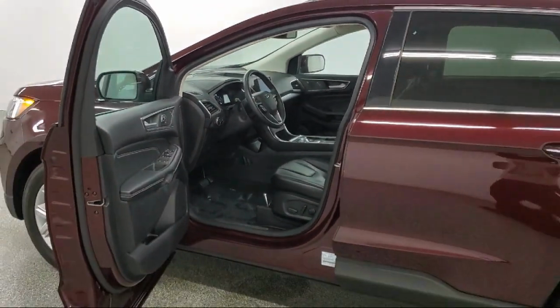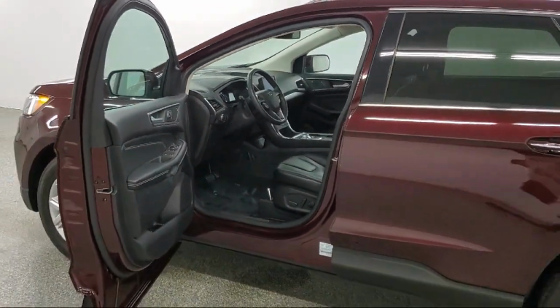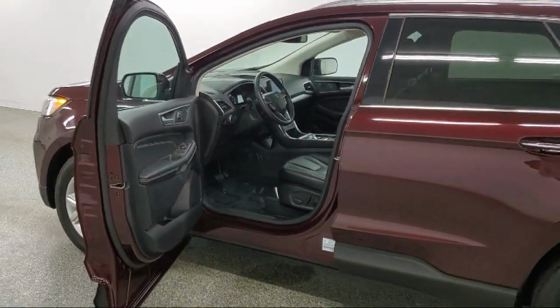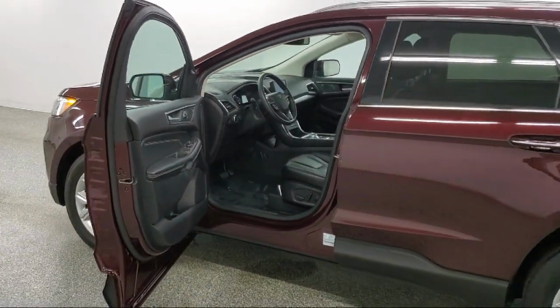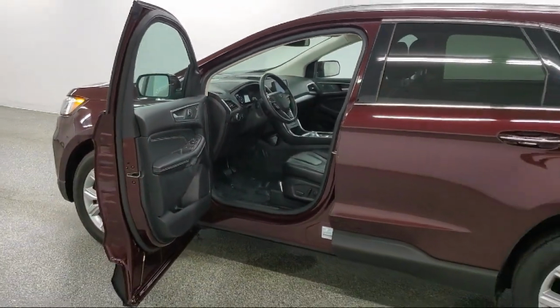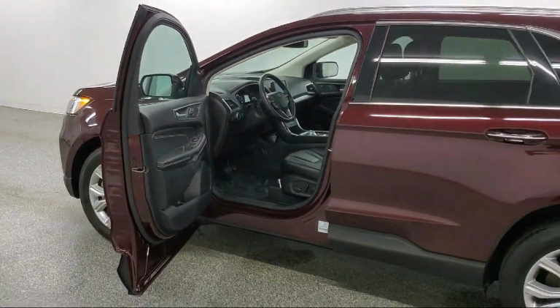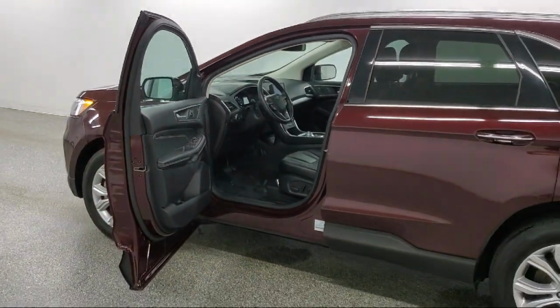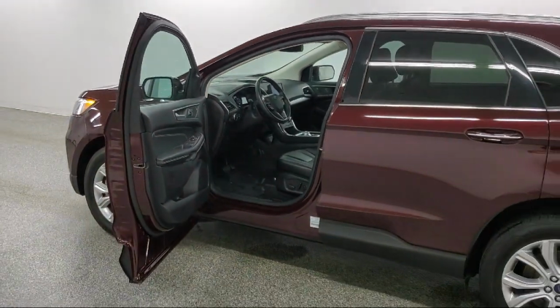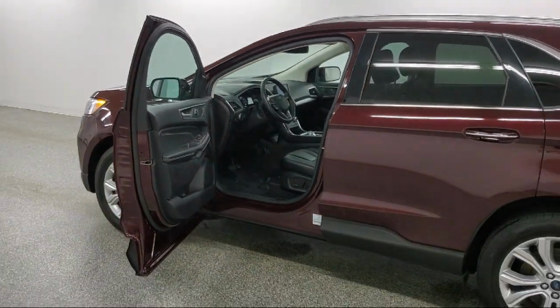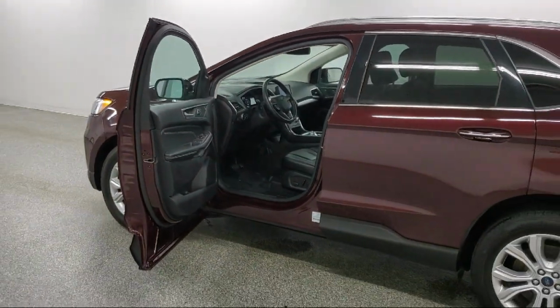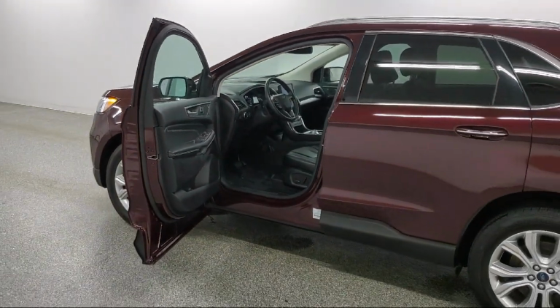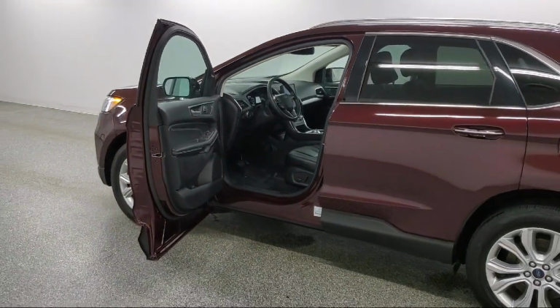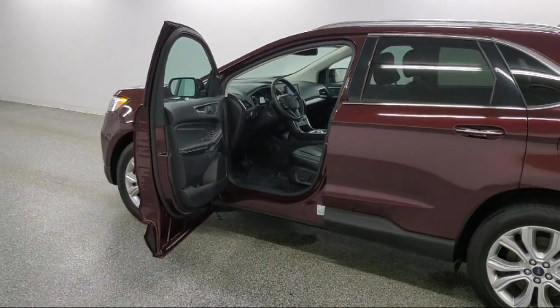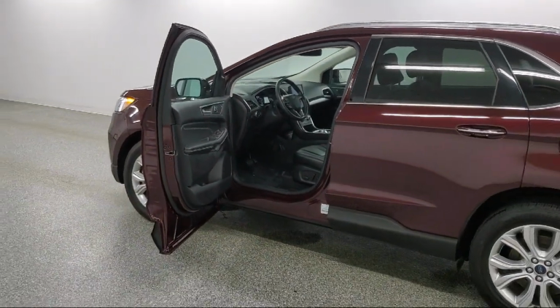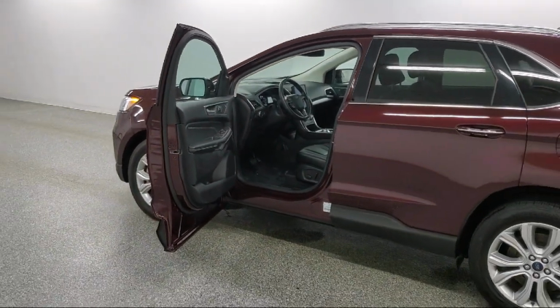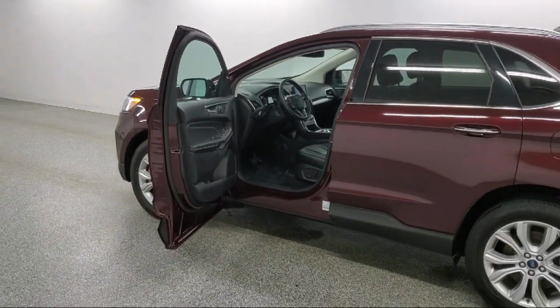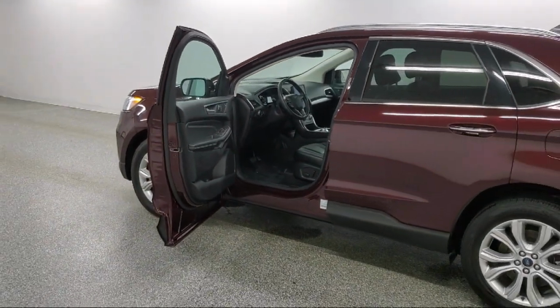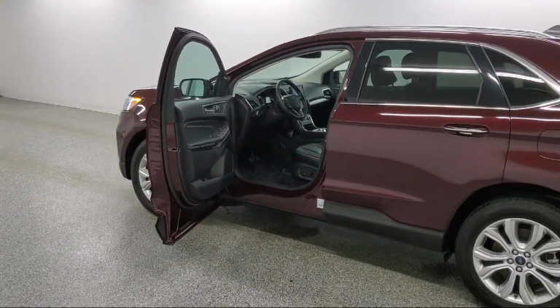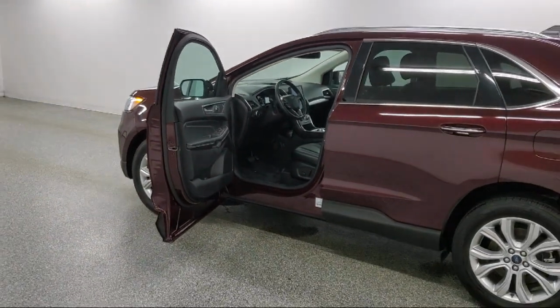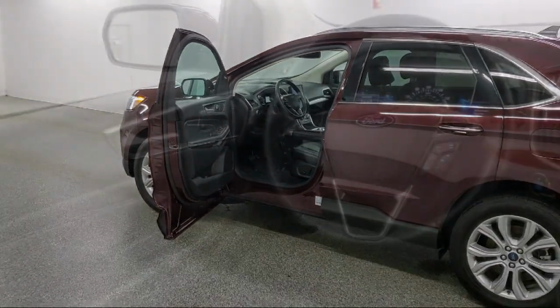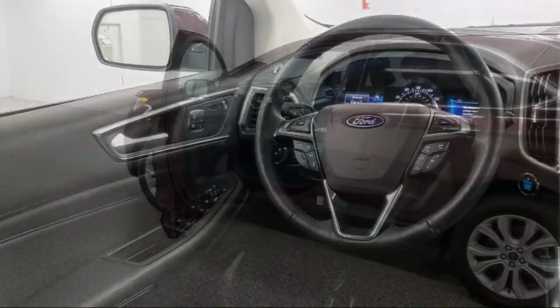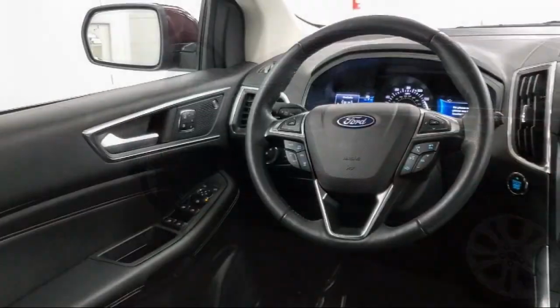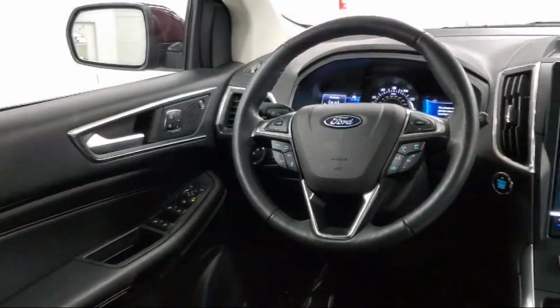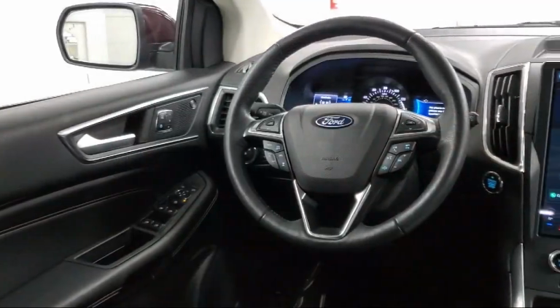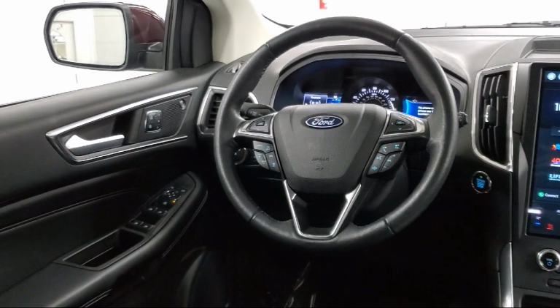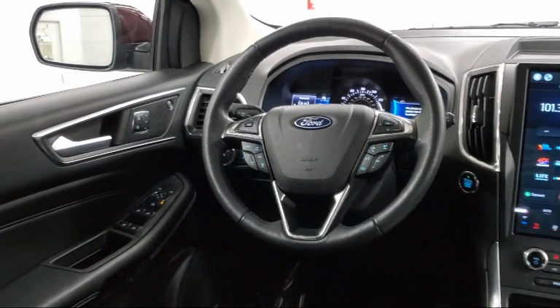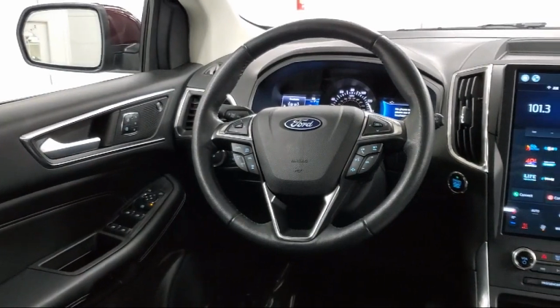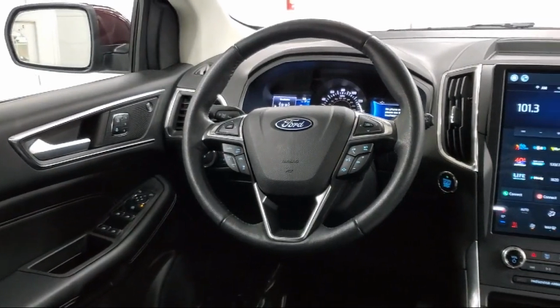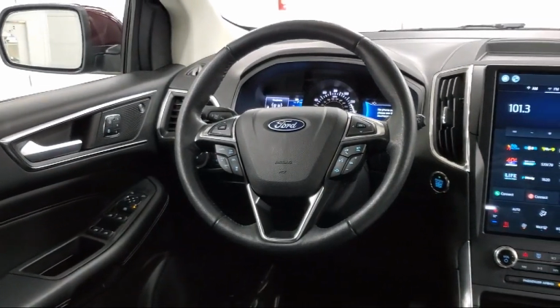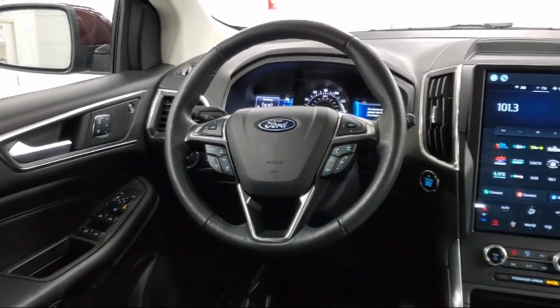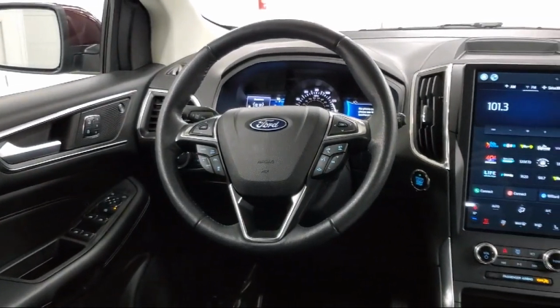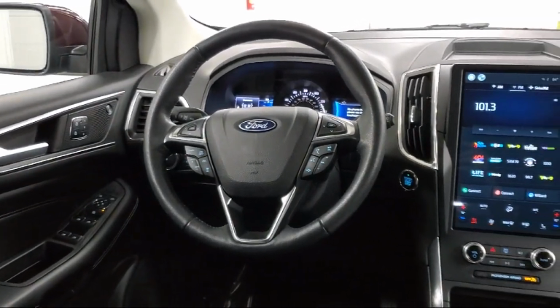Wireless Apple CarPlay and Android Auto, and has less than 30,000 miles on the odometer.